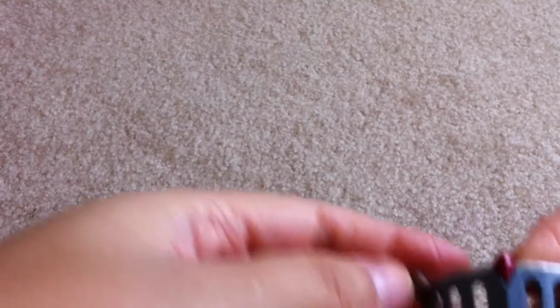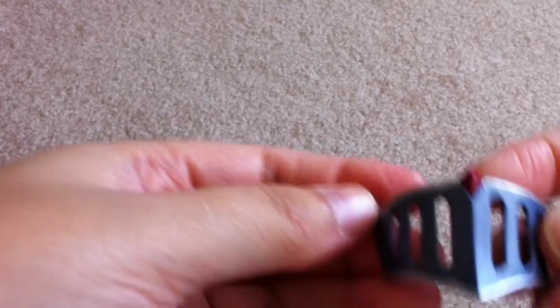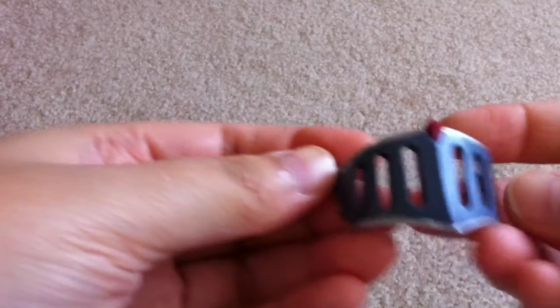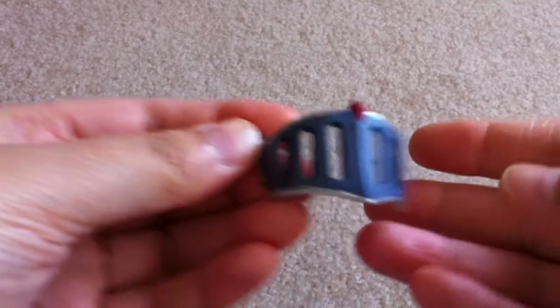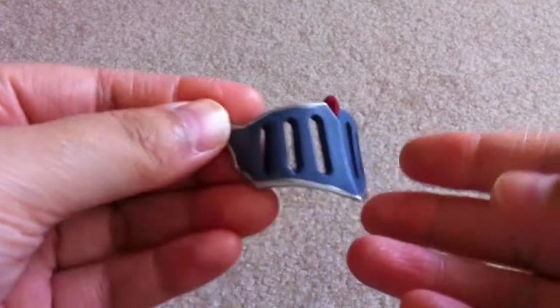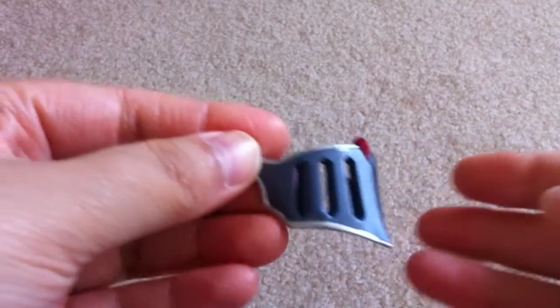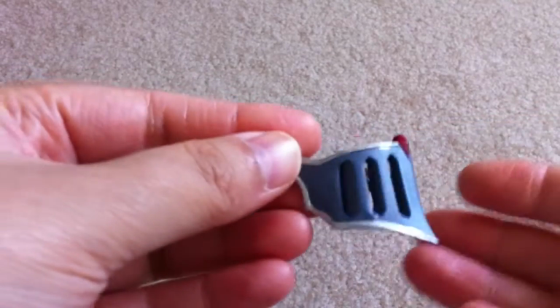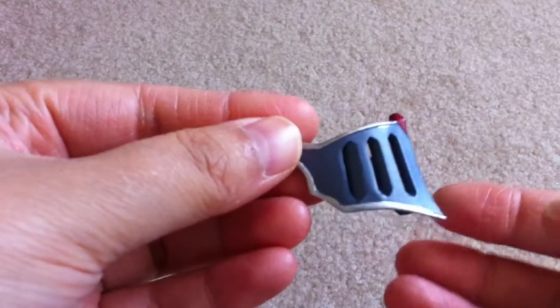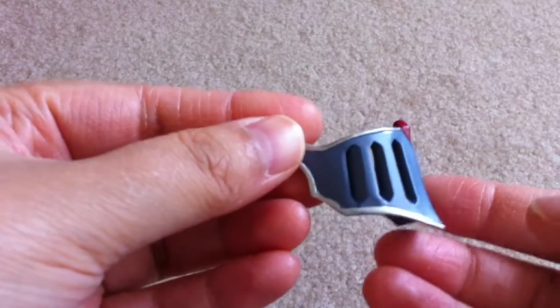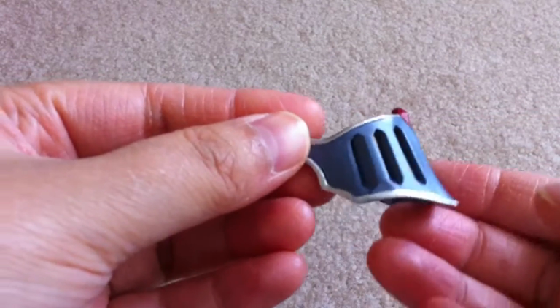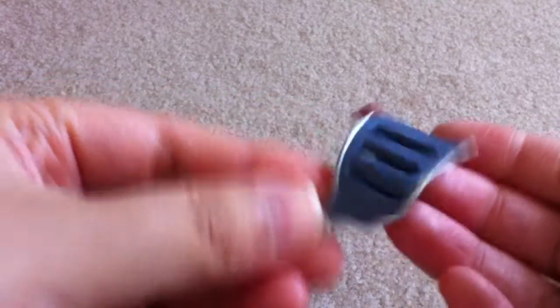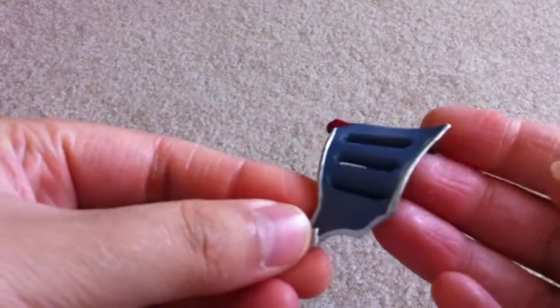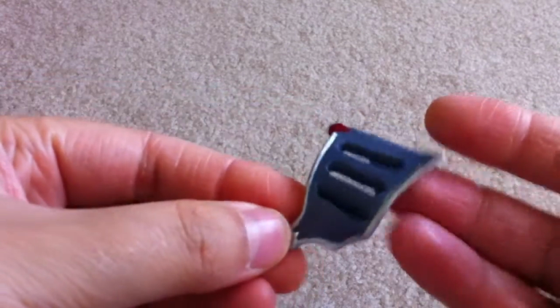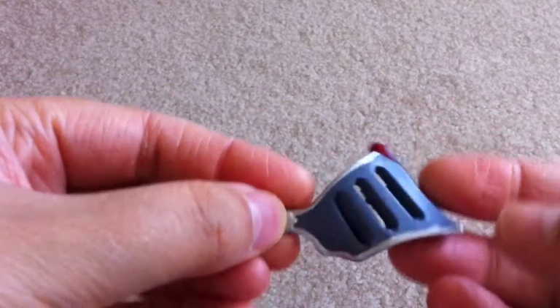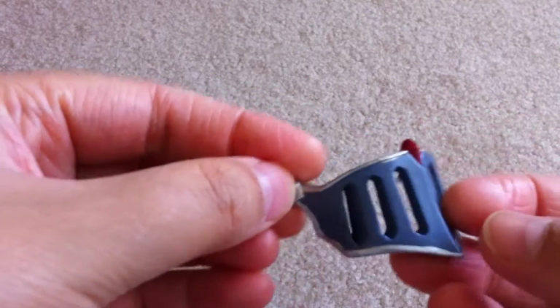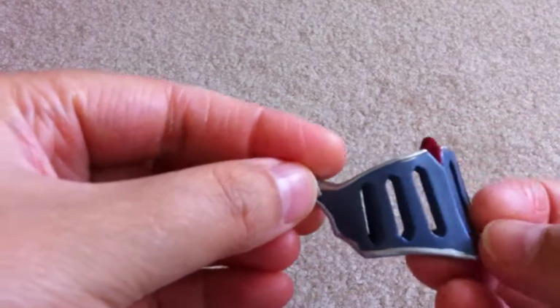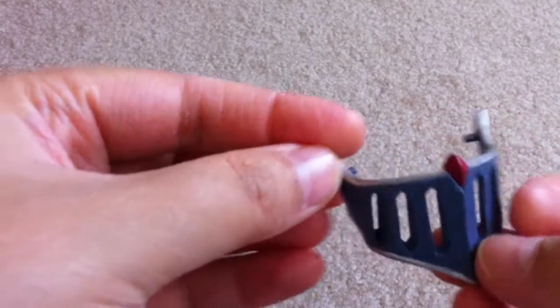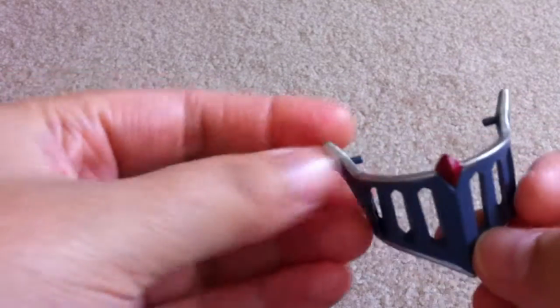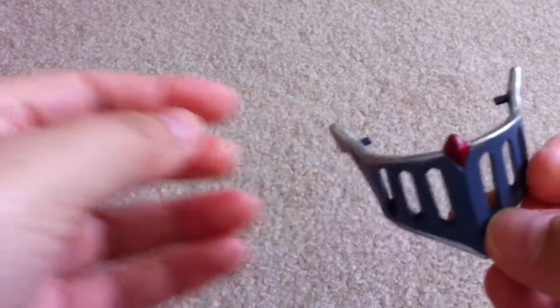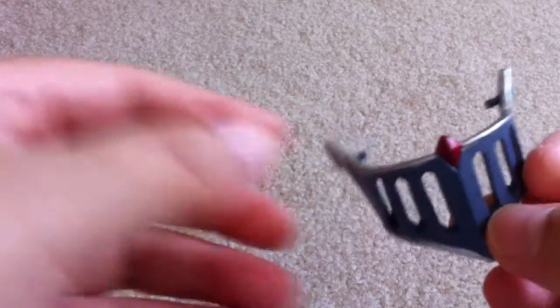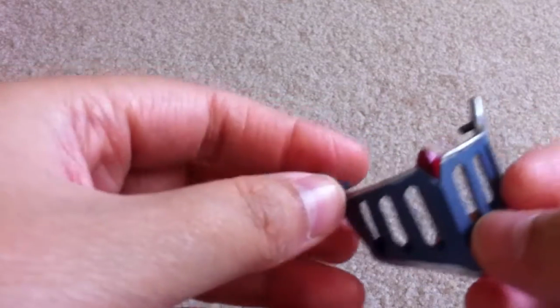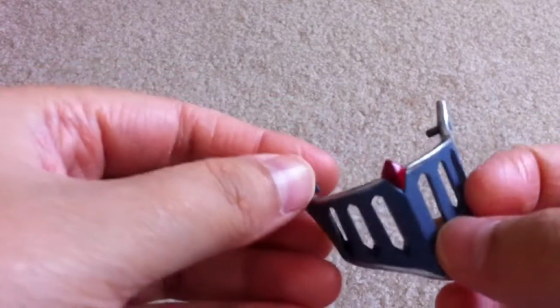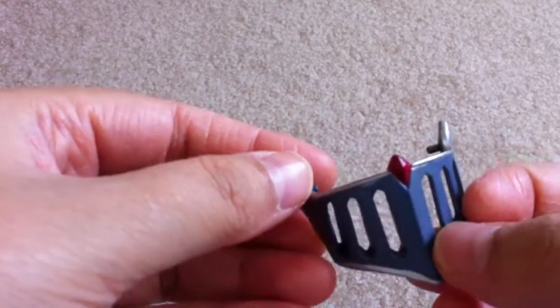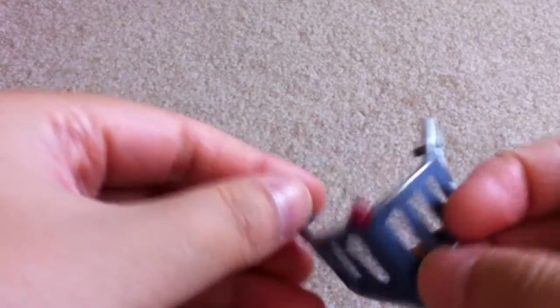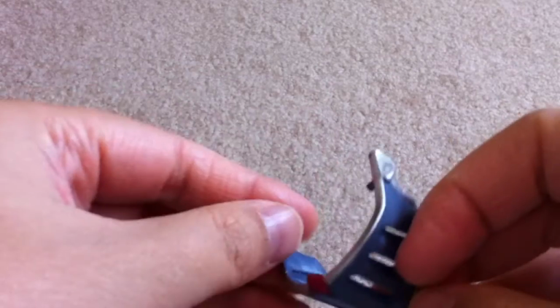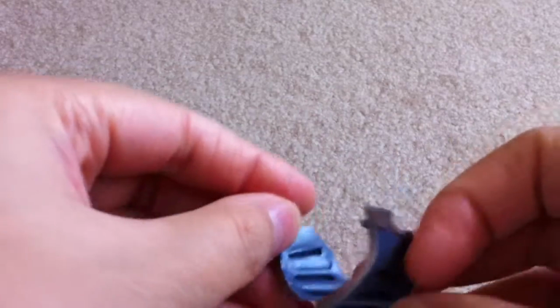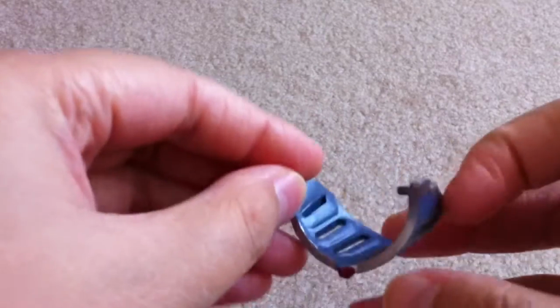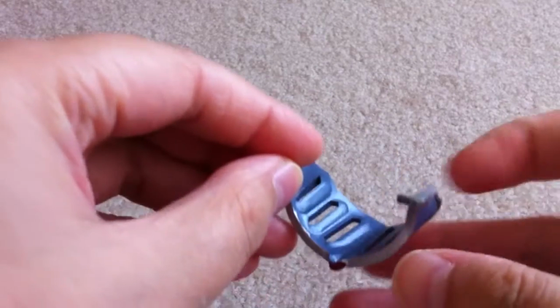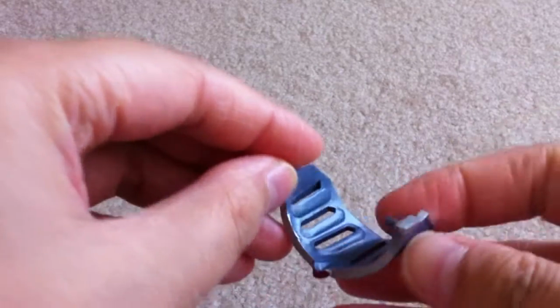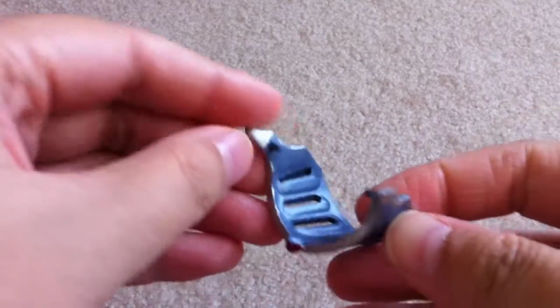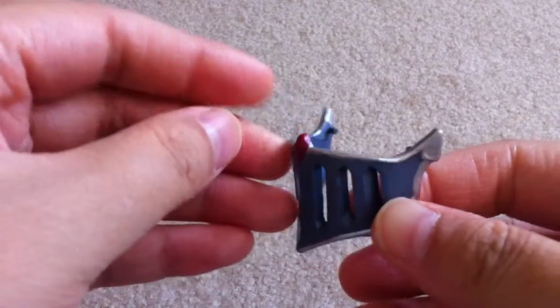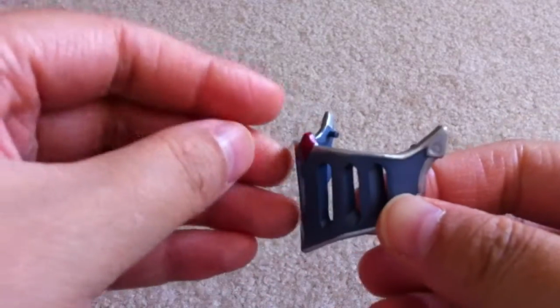Here's one of his accessories — his visor. Nothing special, just clips on.